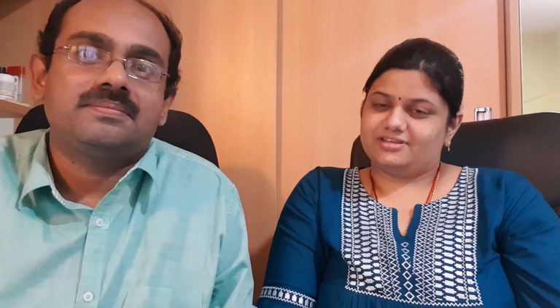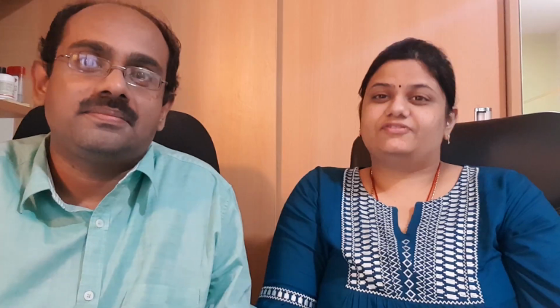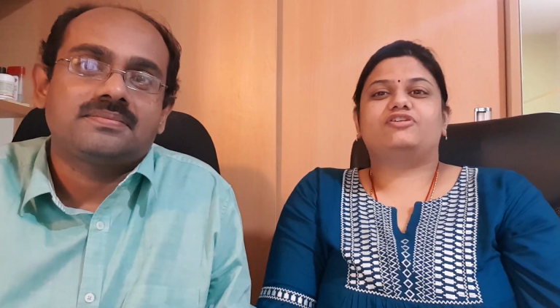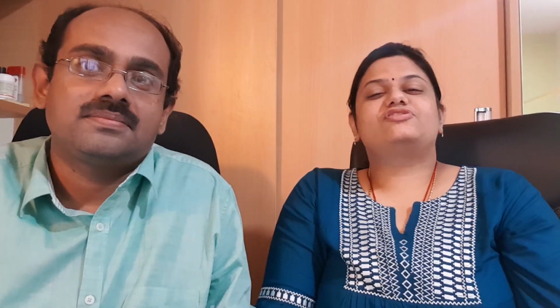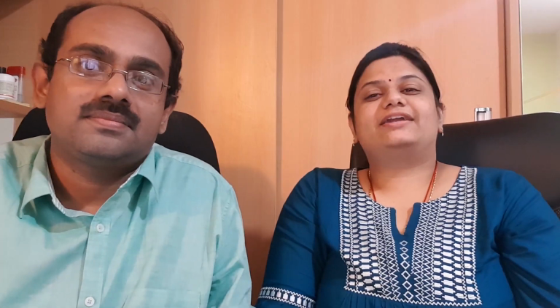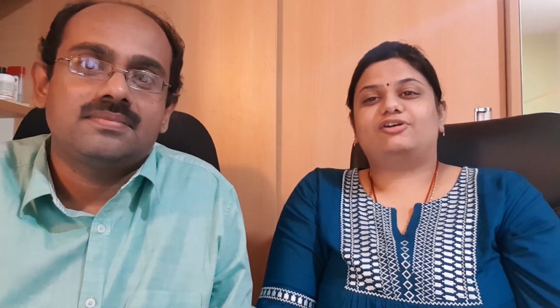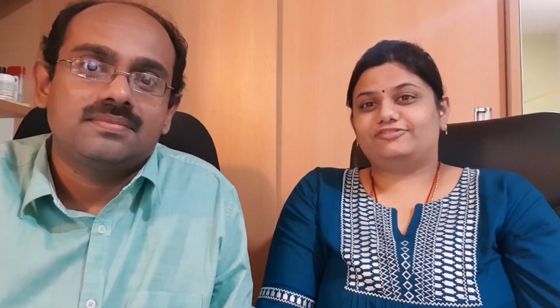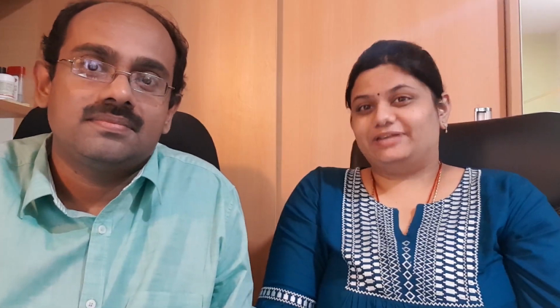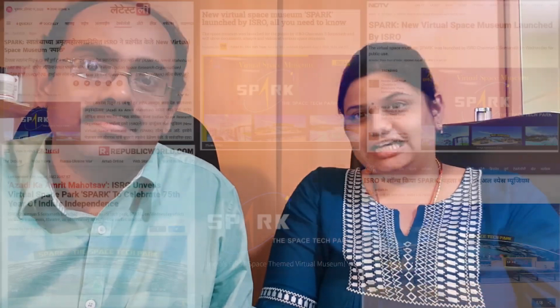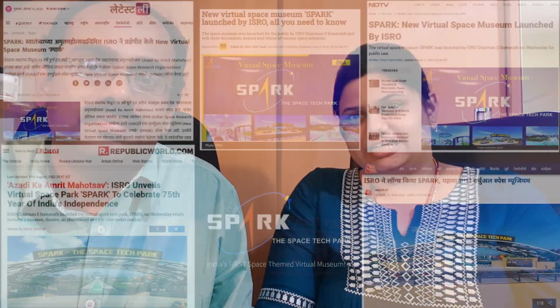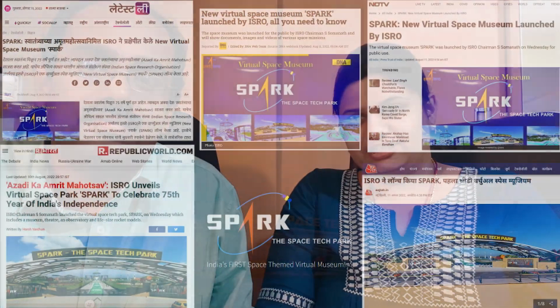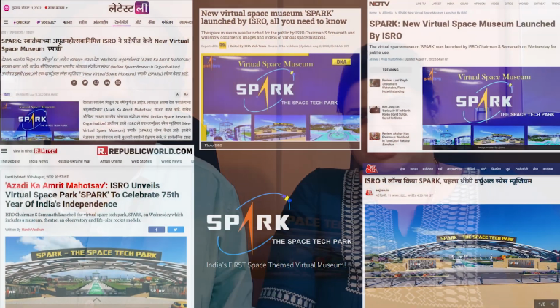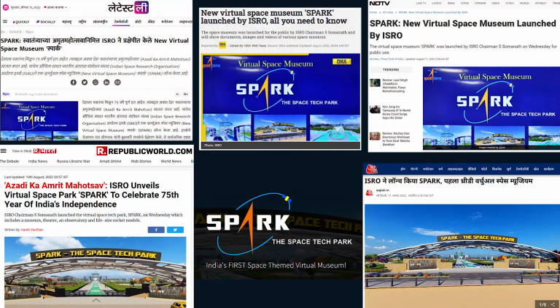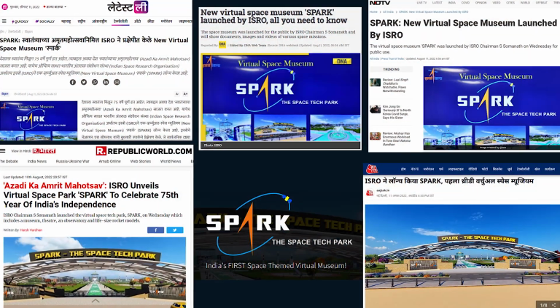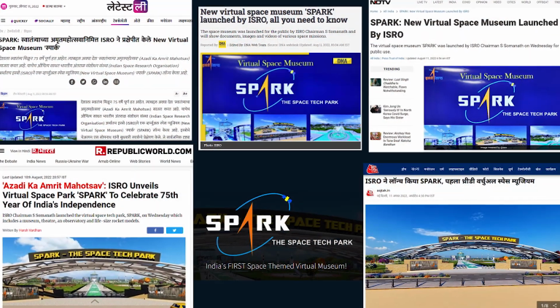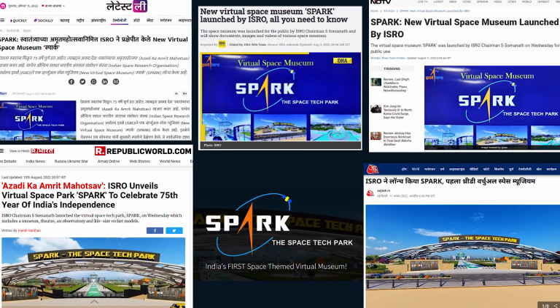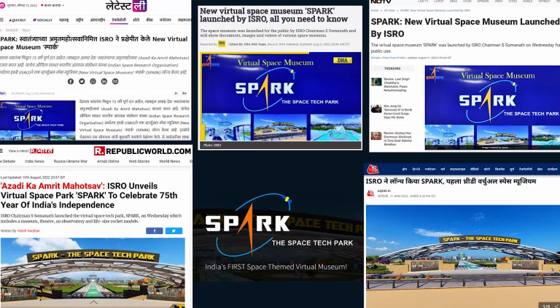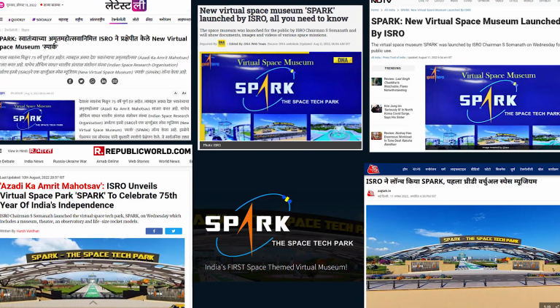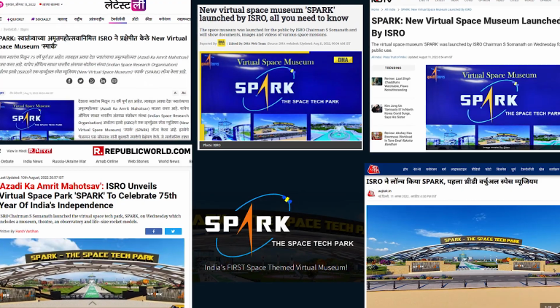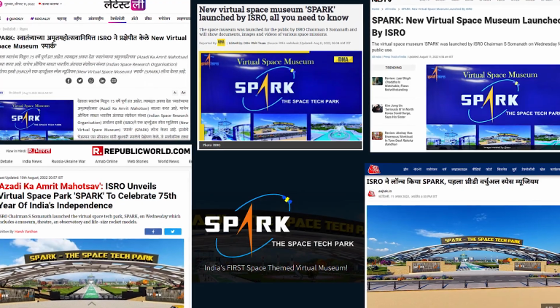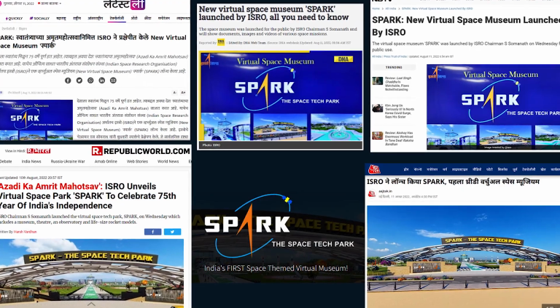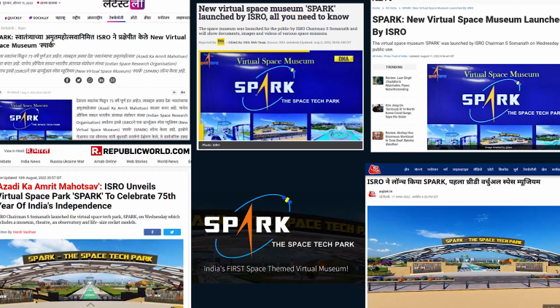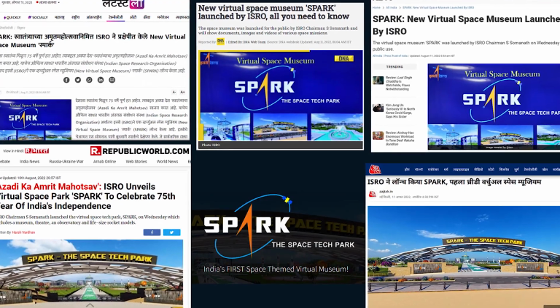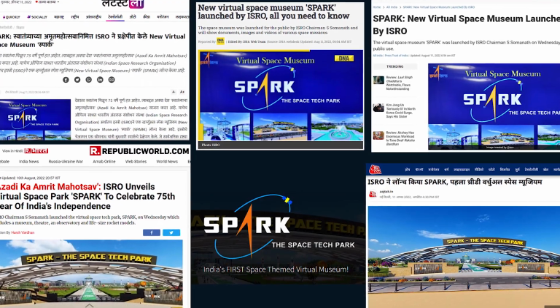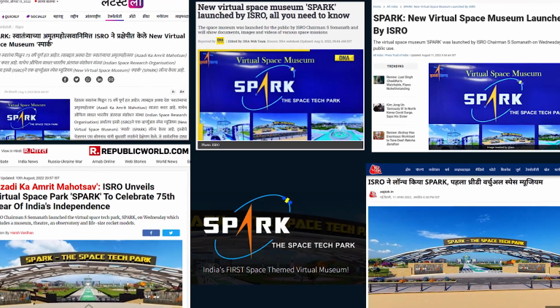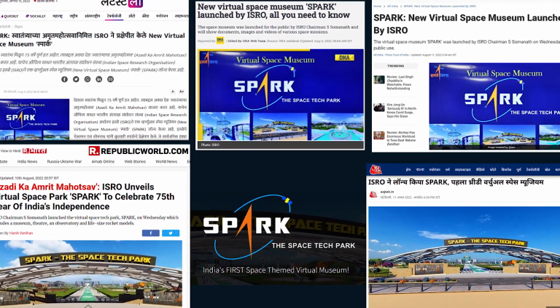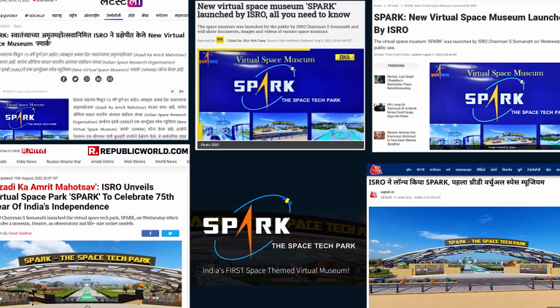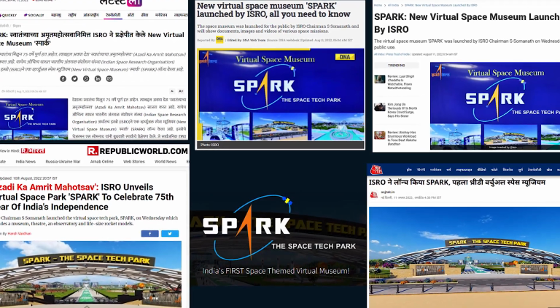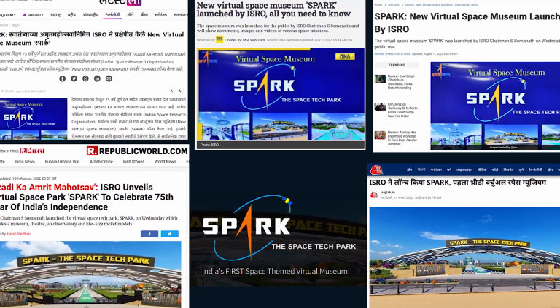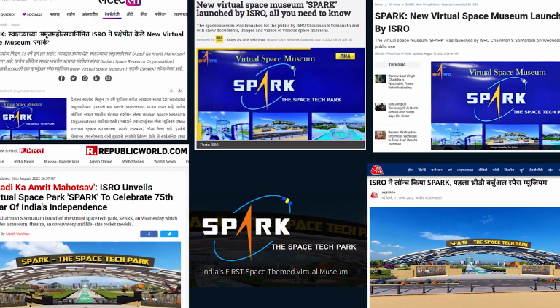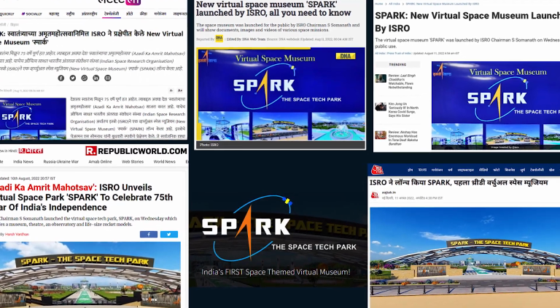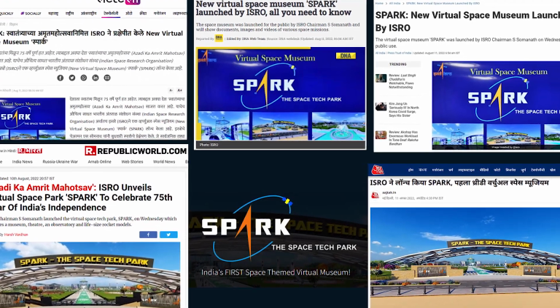We've also had a lot of media attention, with many big media houses showing the Tech Park in all its glory.